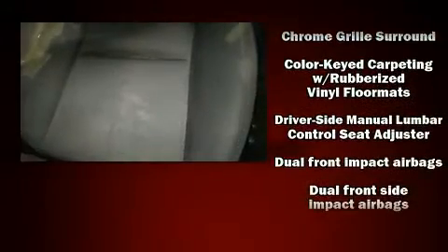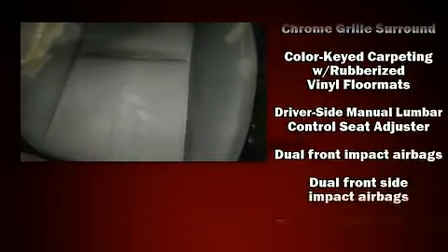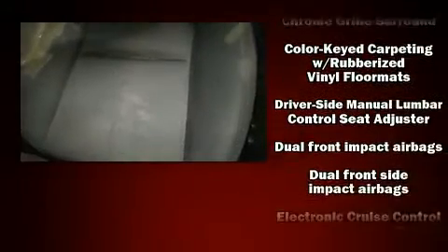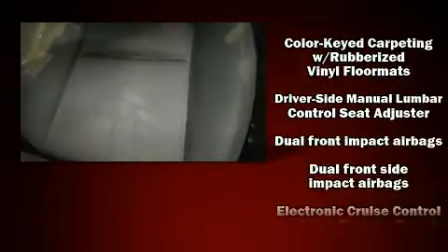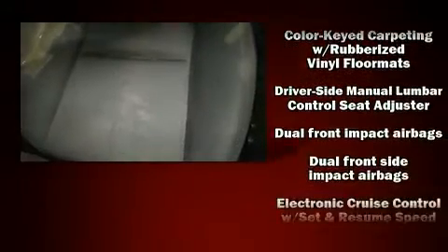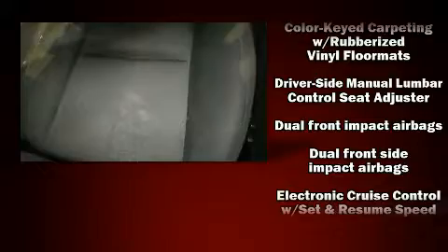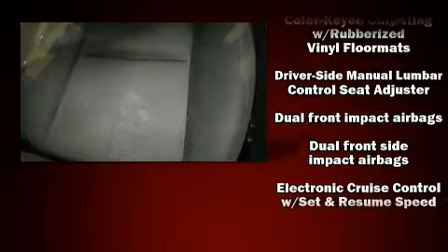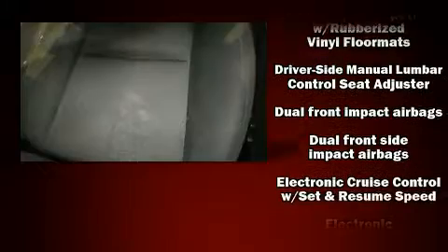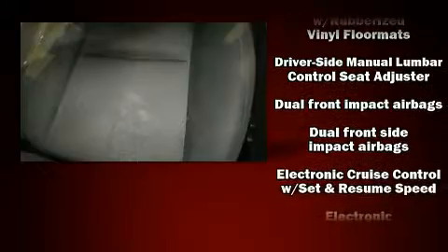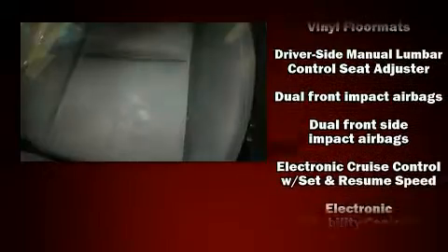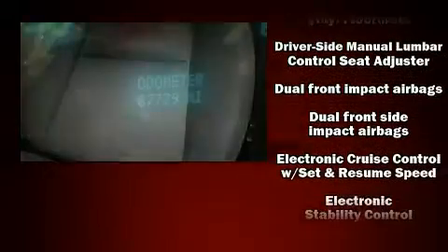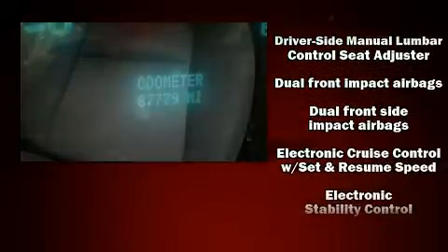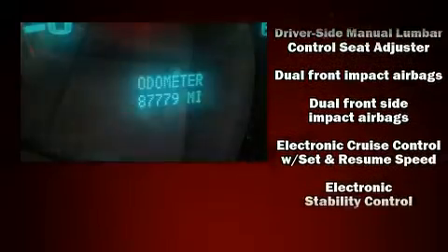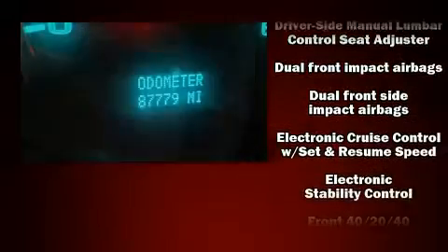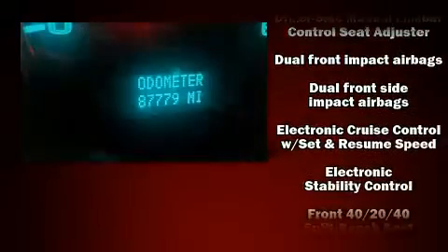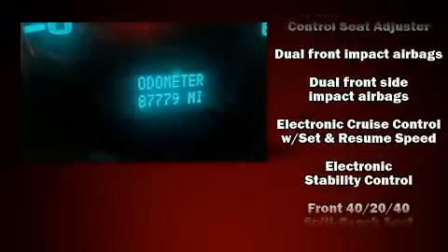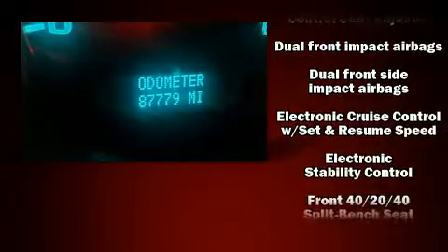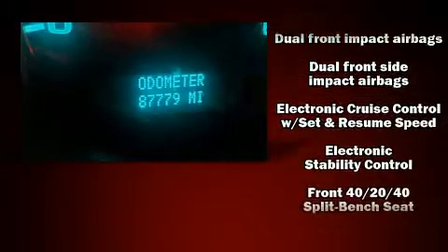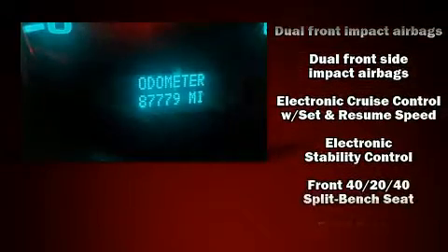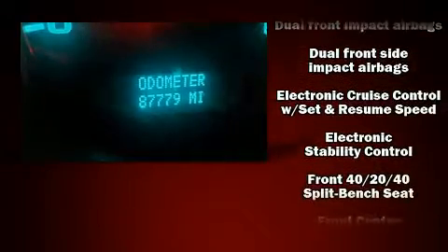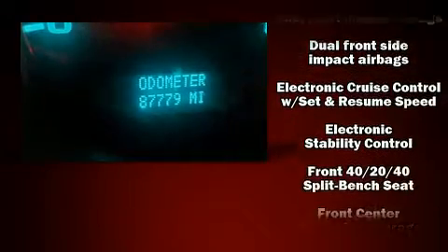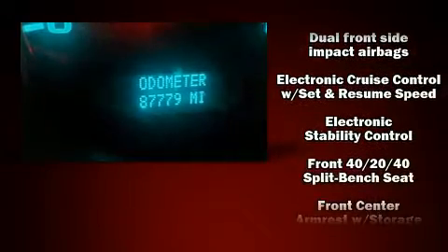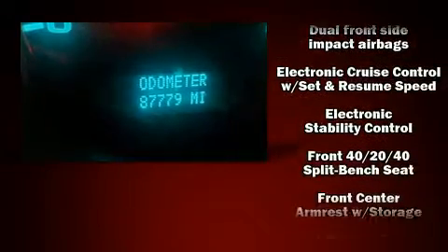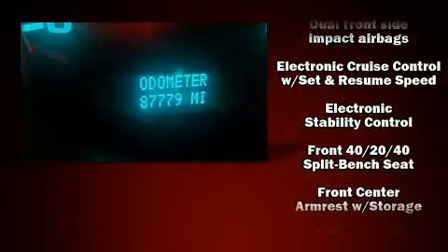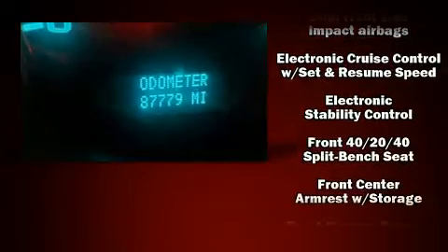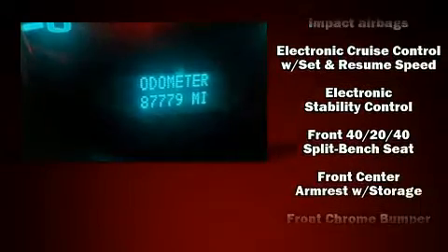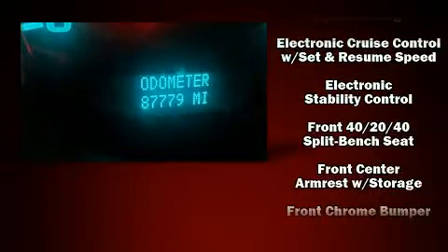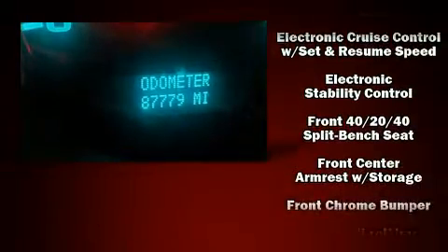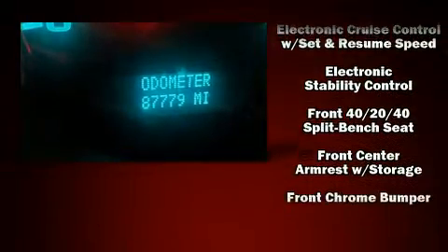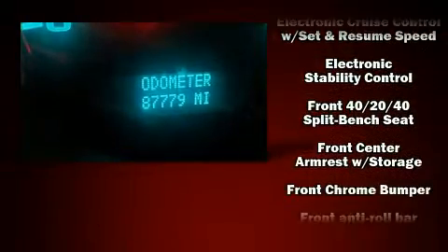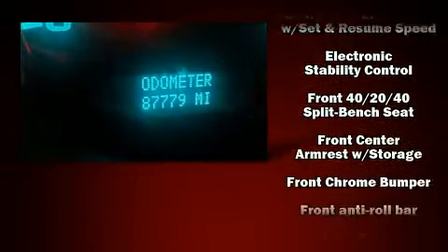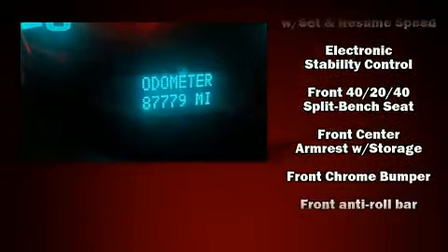Audio features include an AM-FM radio and four well-positioned speakers.